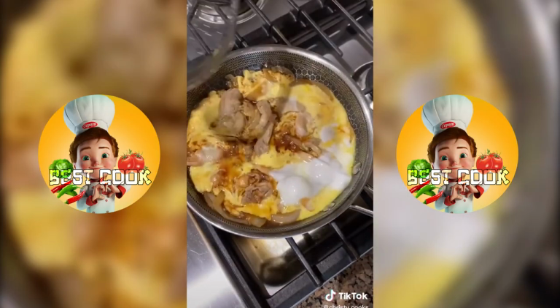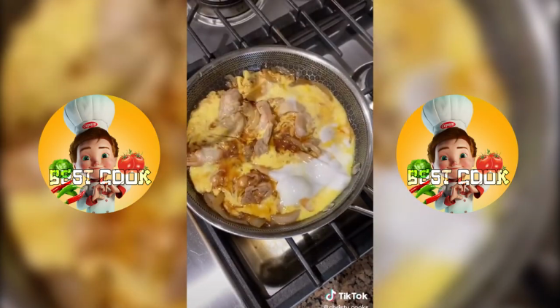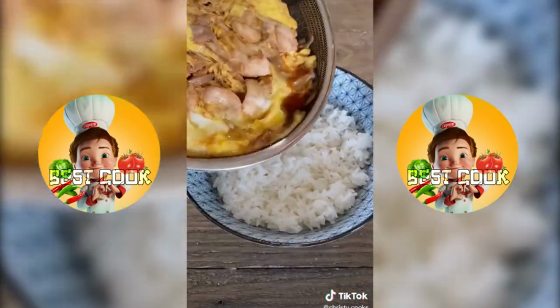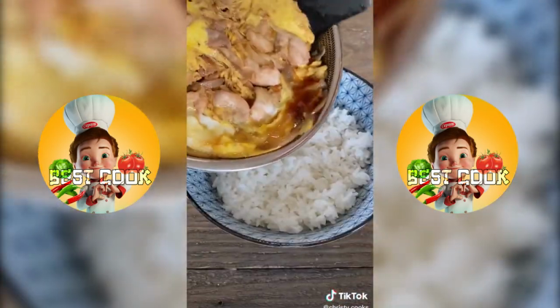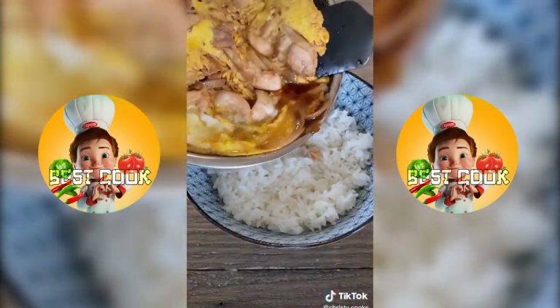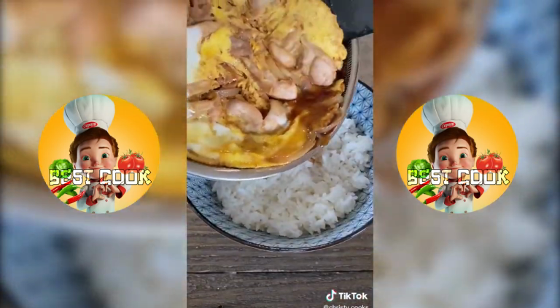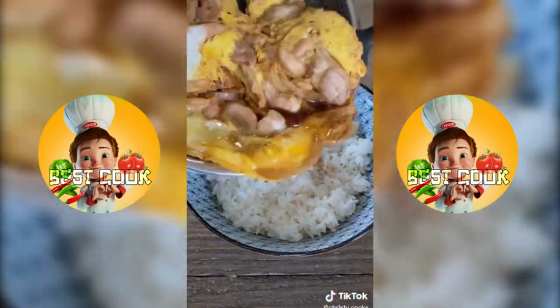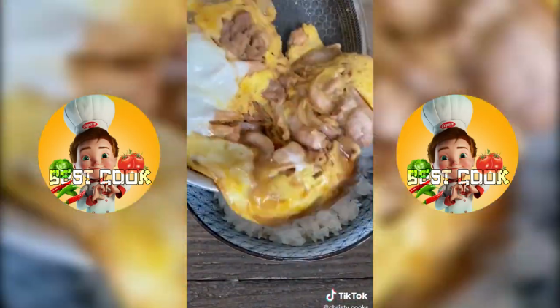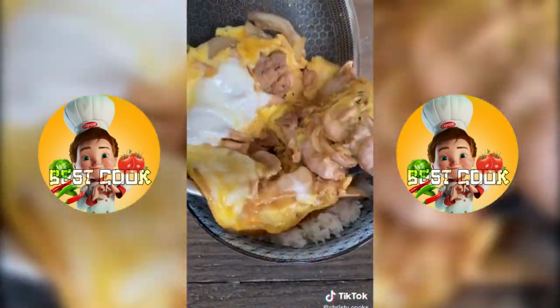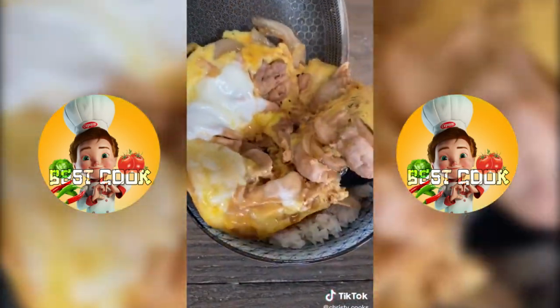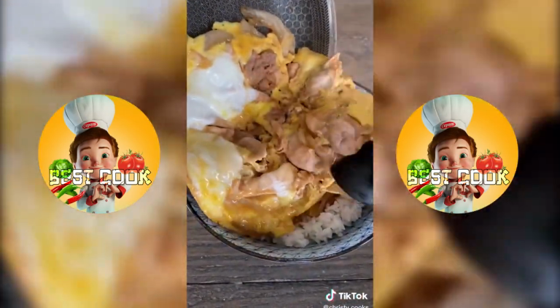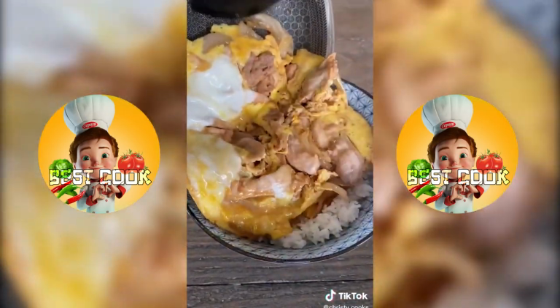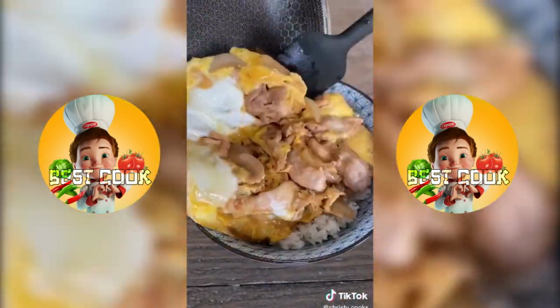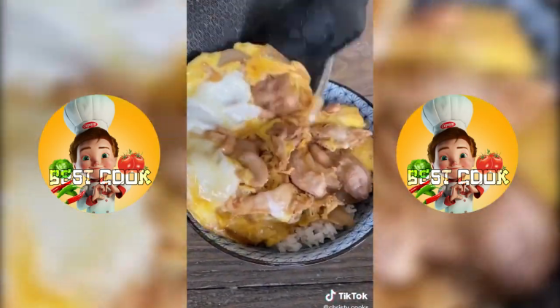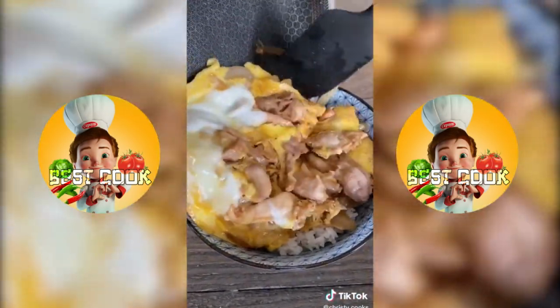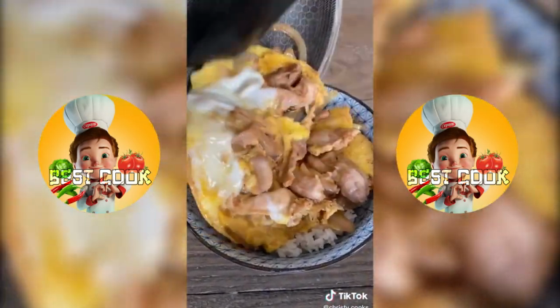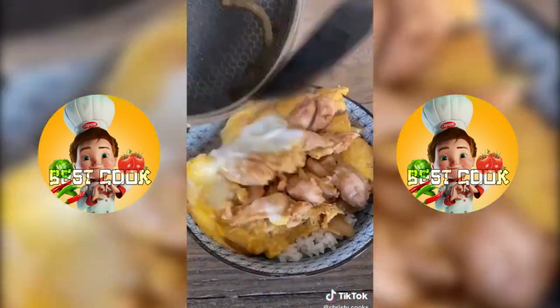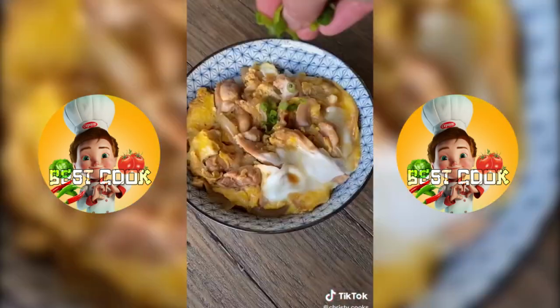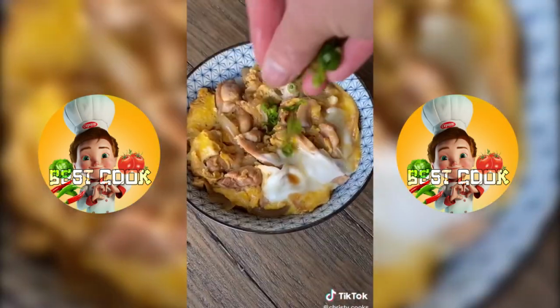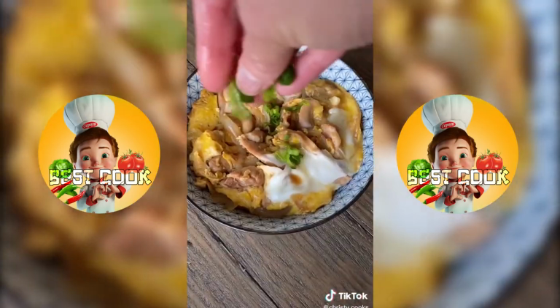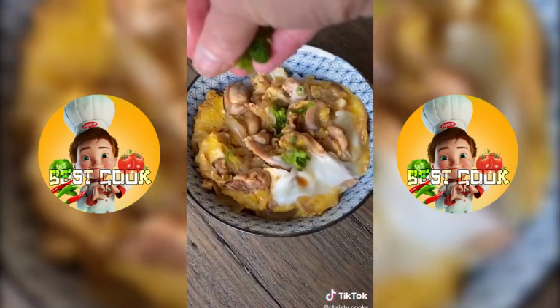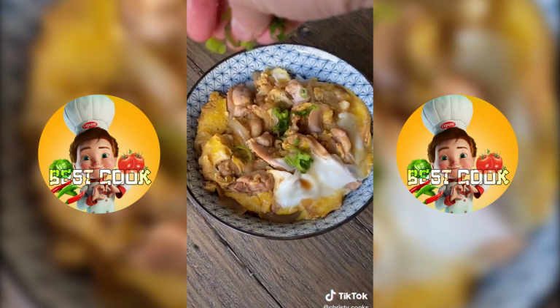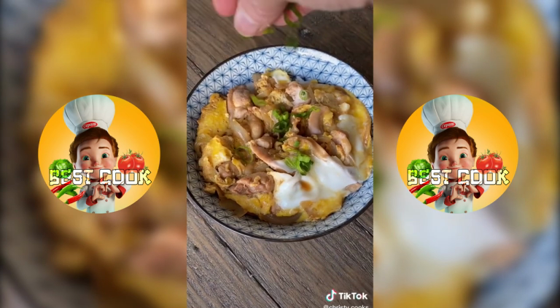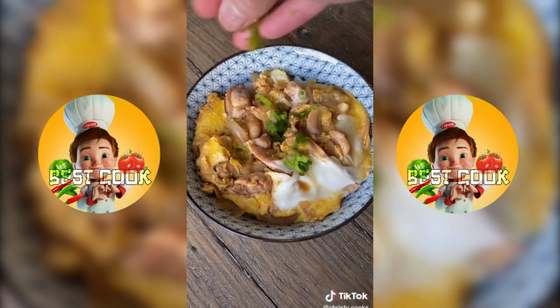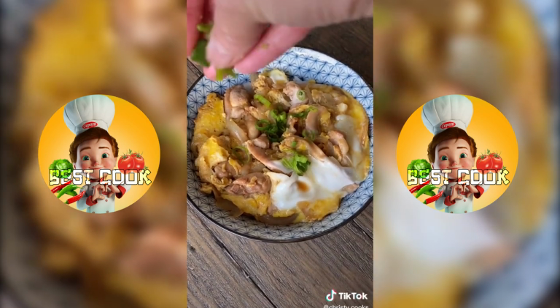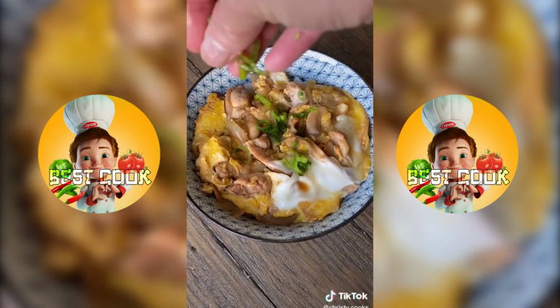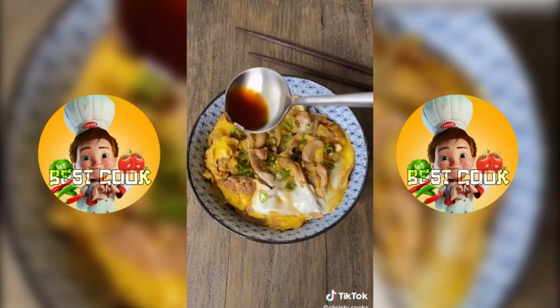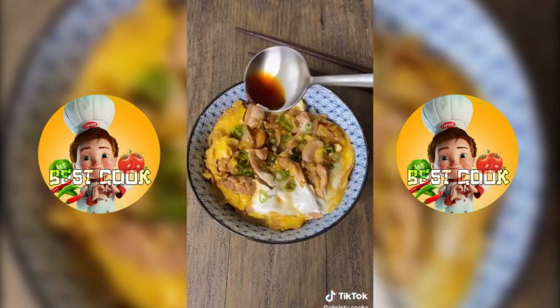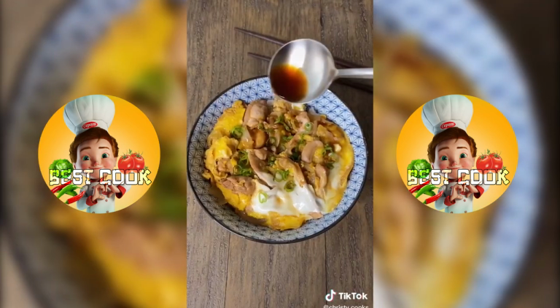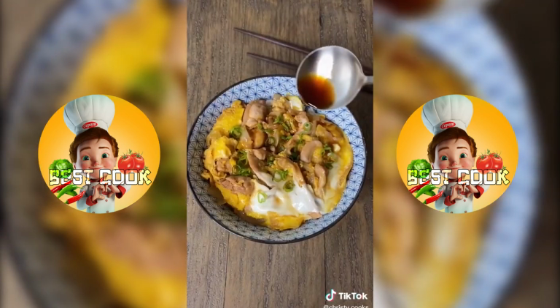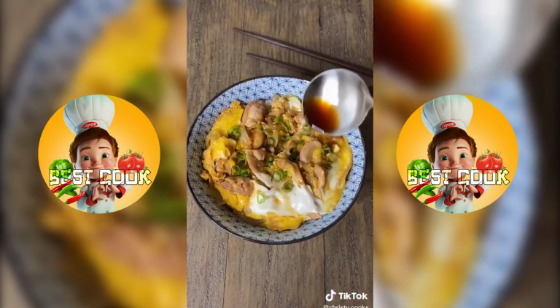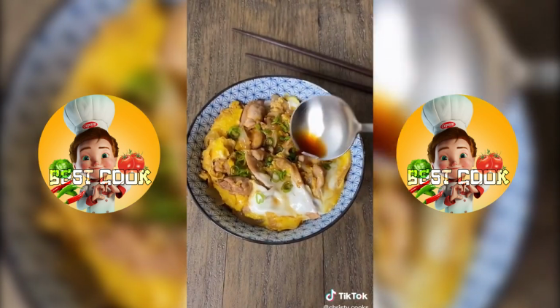Cover for 2 minutes, then pour this over steamed rice, add some chopped green onions, and if you'd like, add a little bit more sauce.